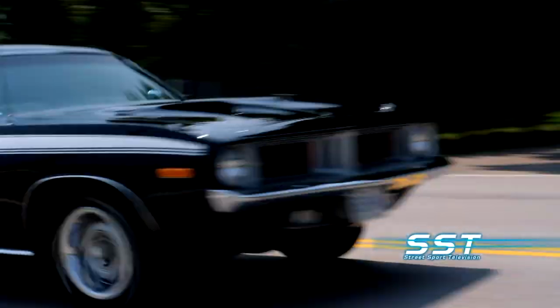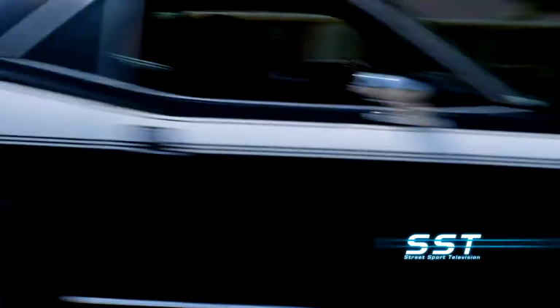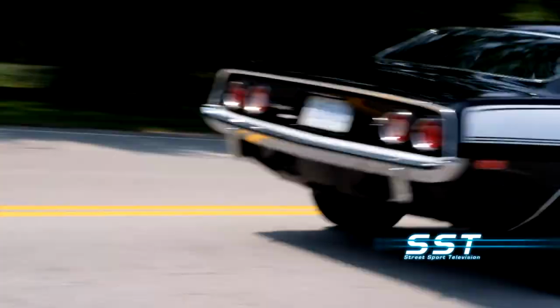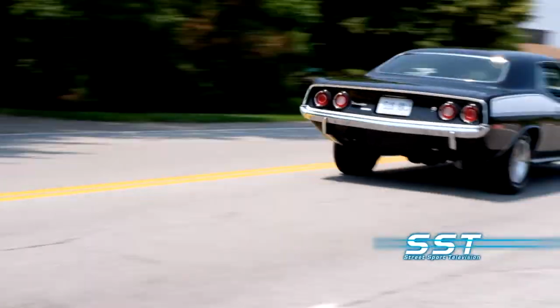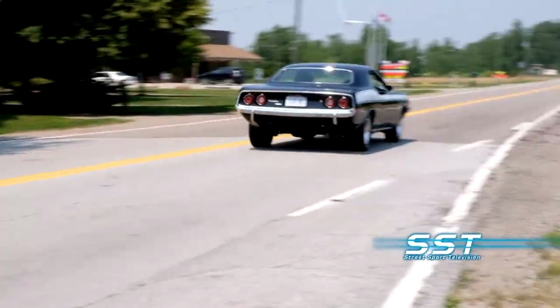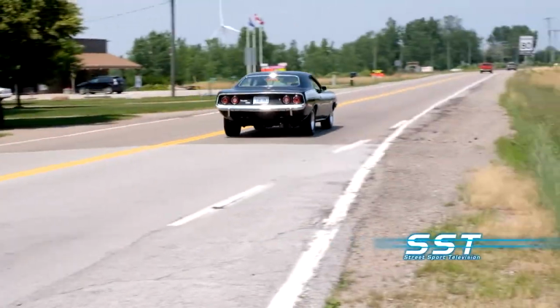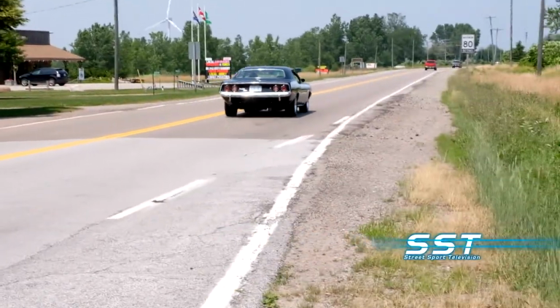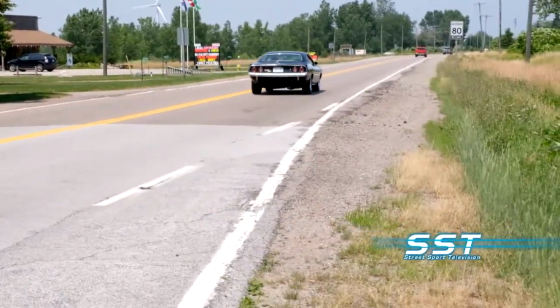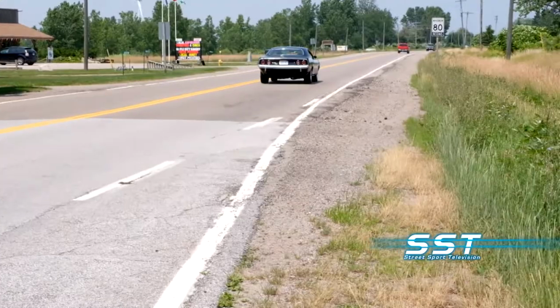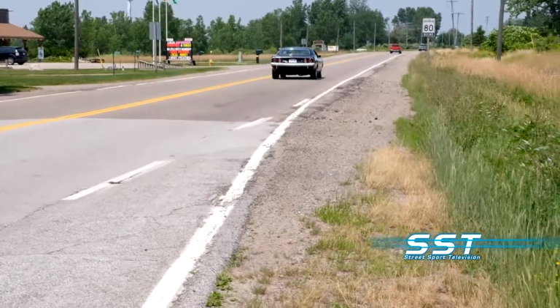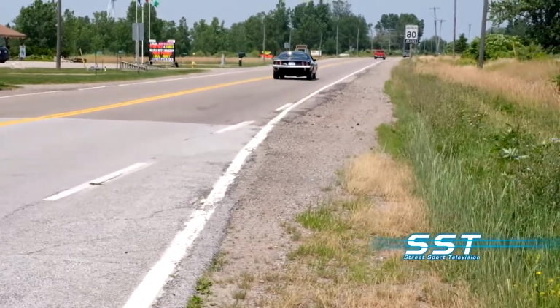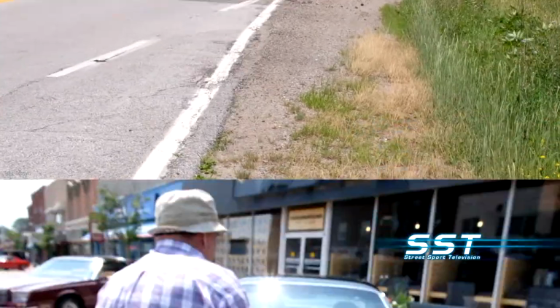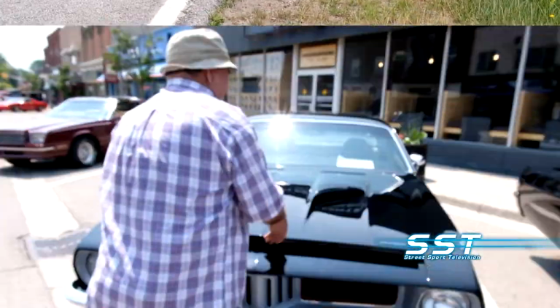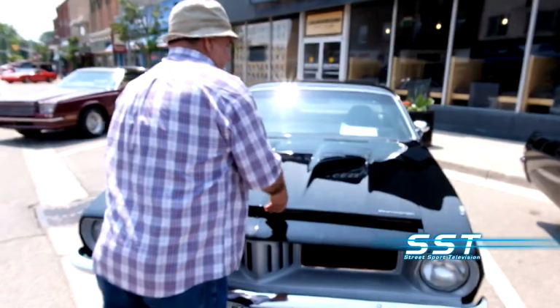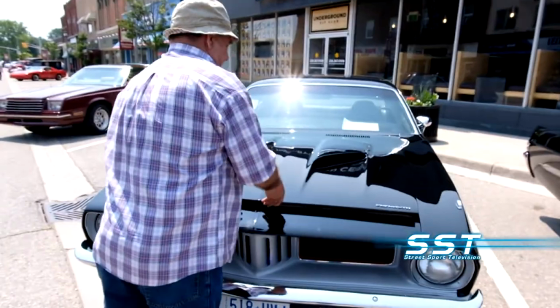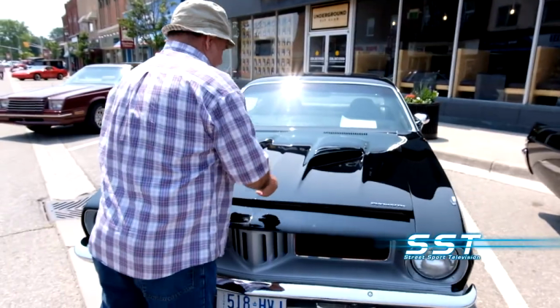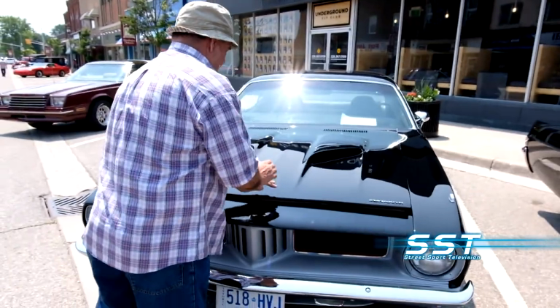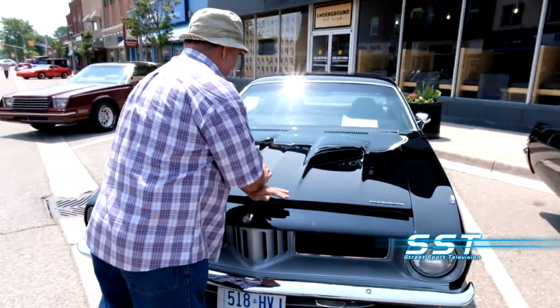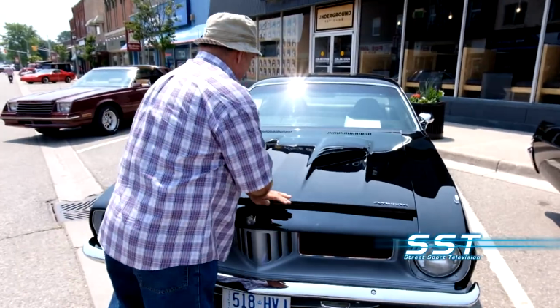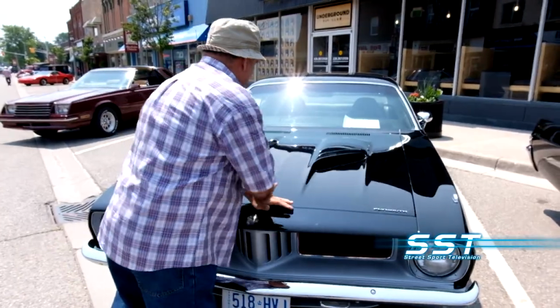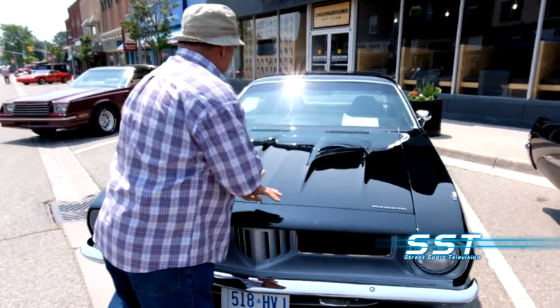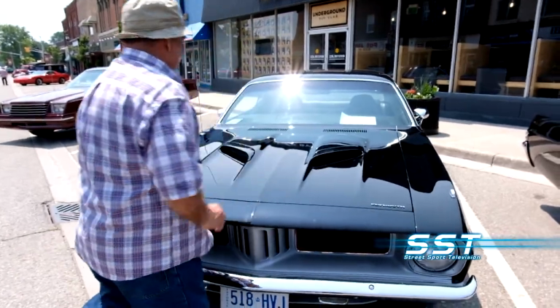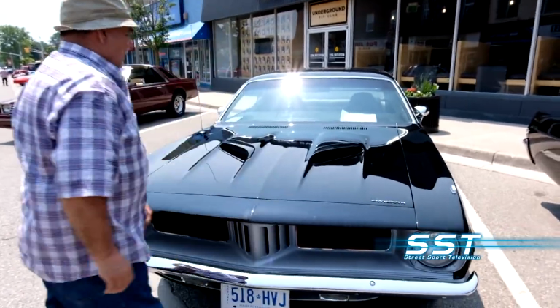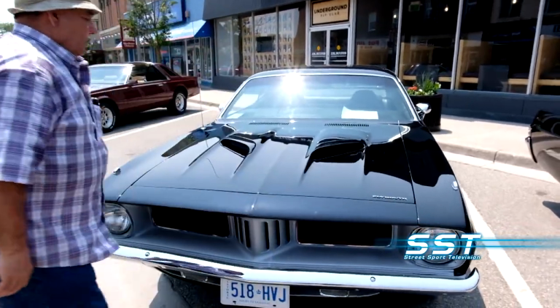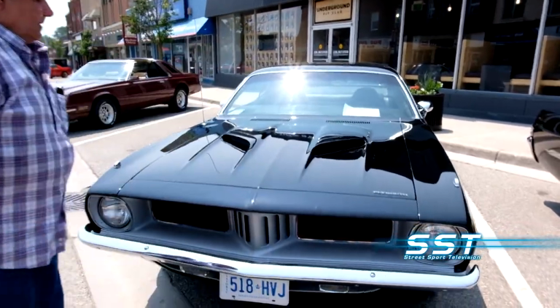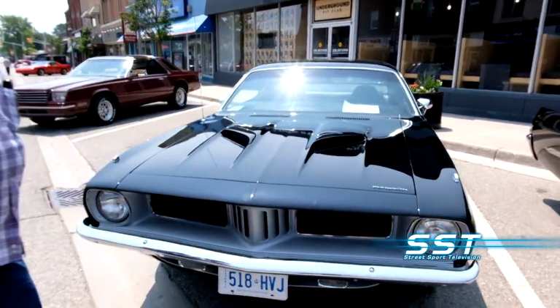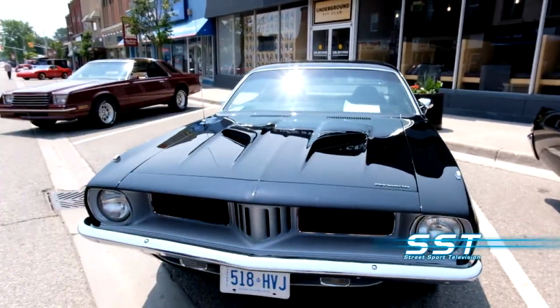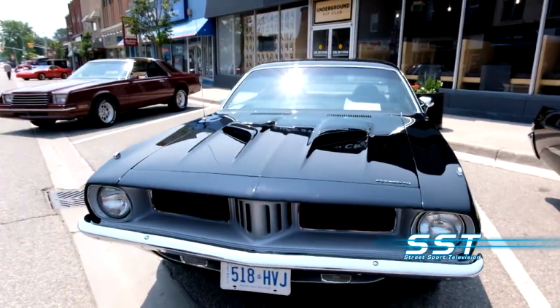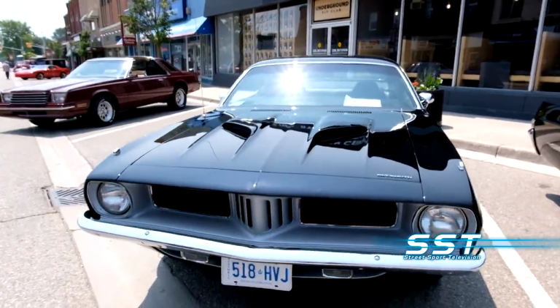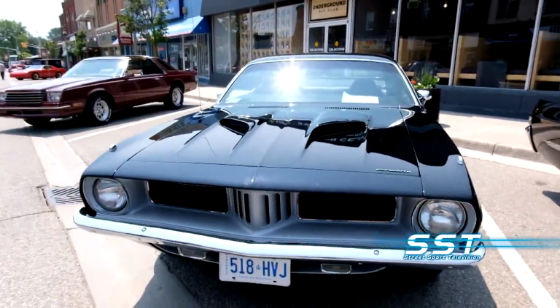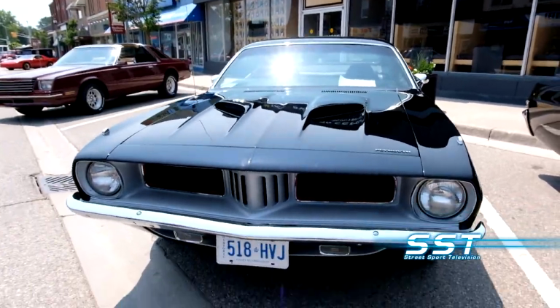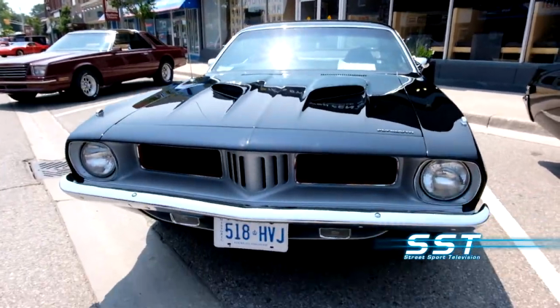History, power, style. It's all here in Bob Senech's 1972 Plymouth Barracuda.